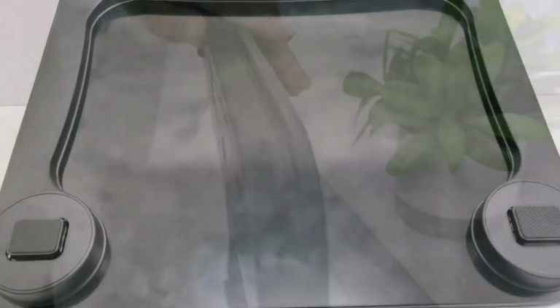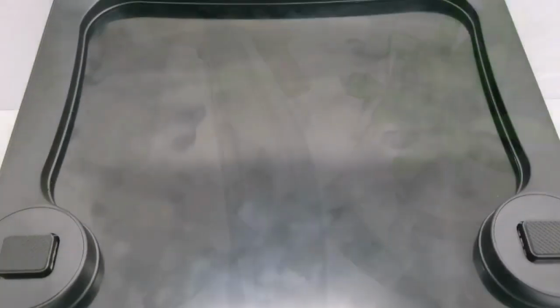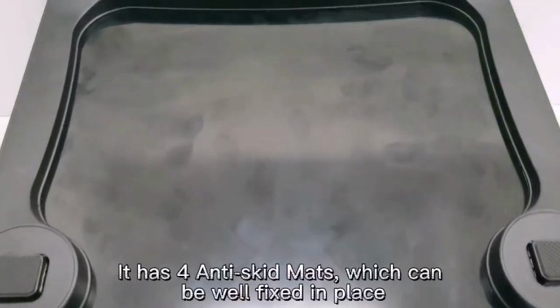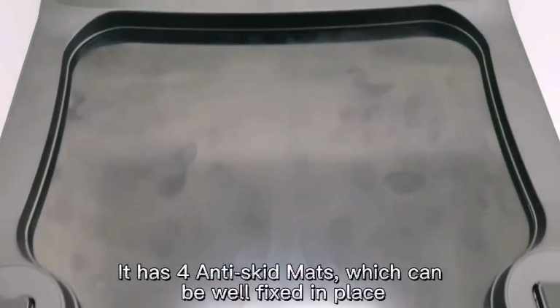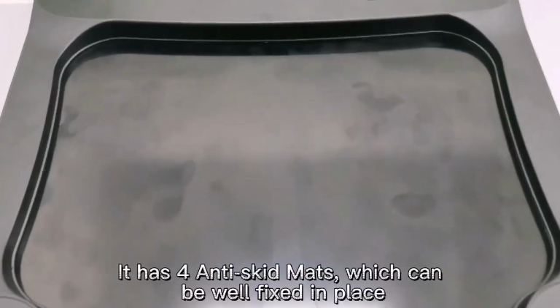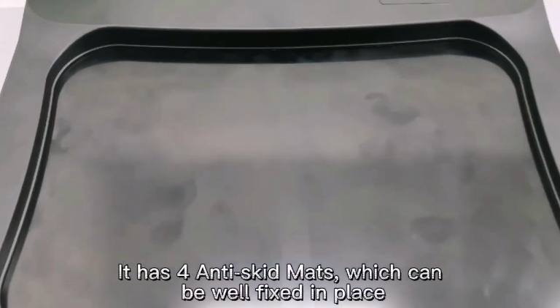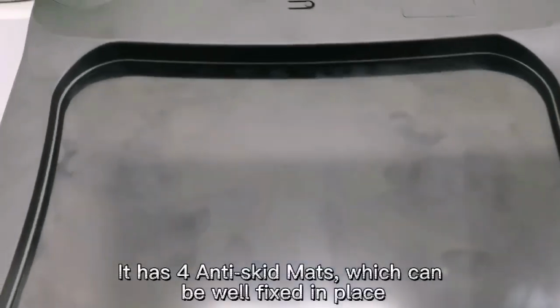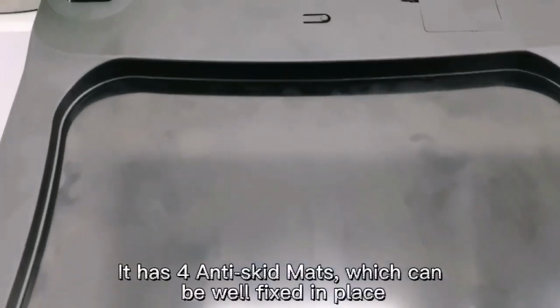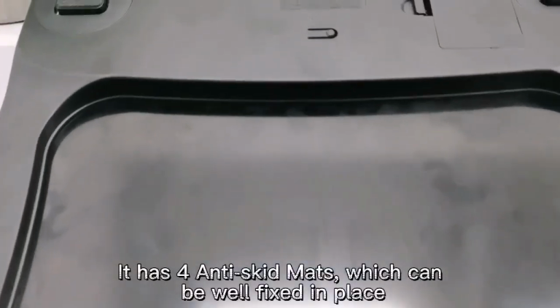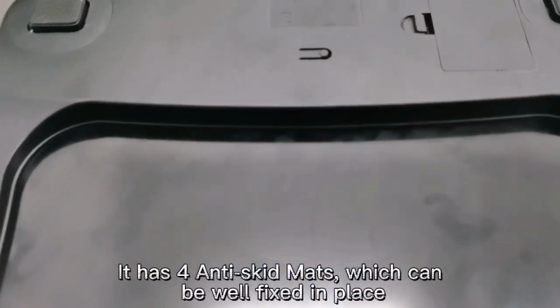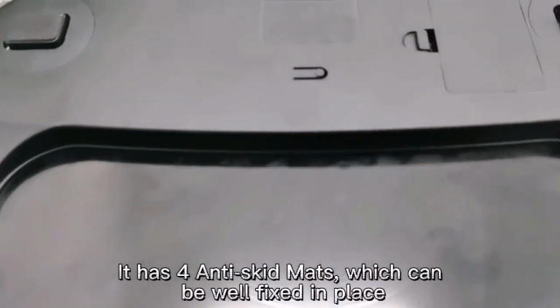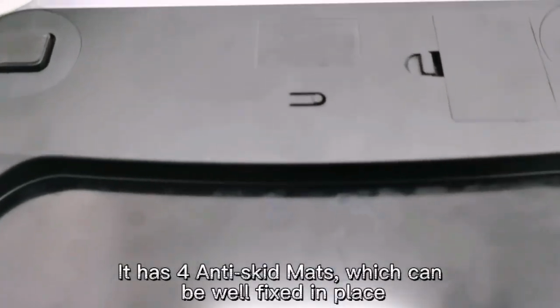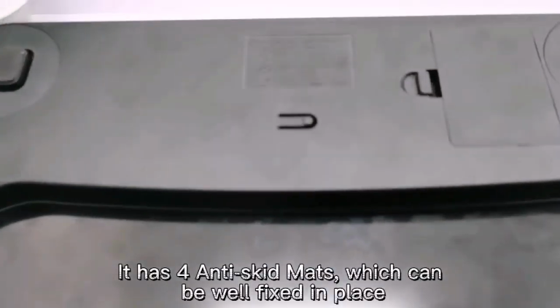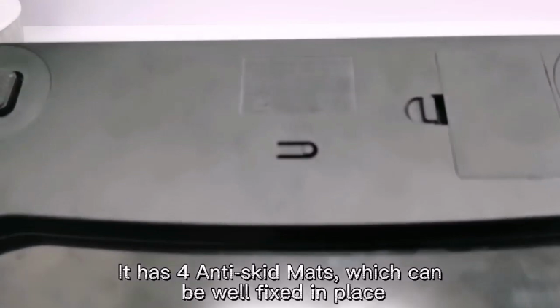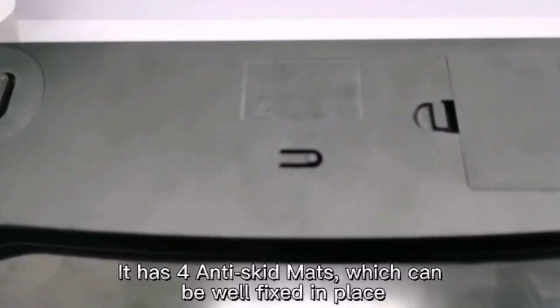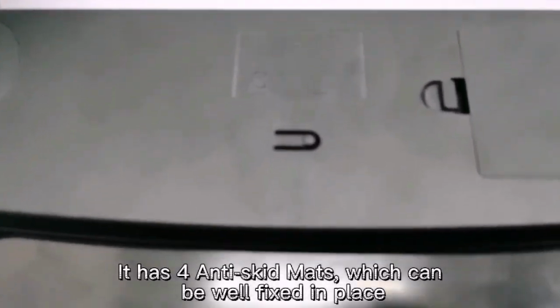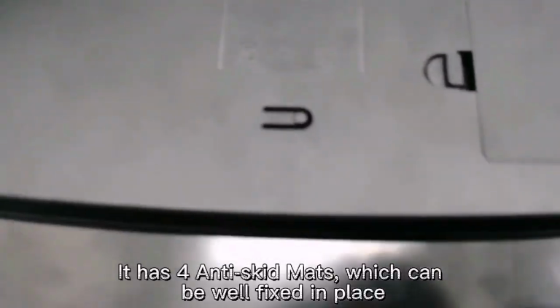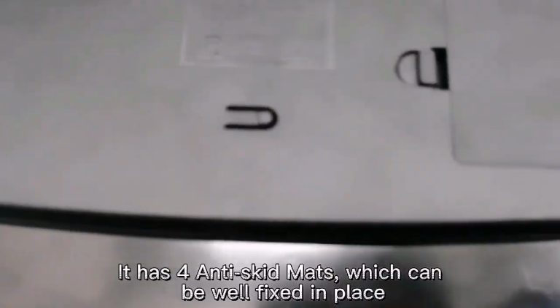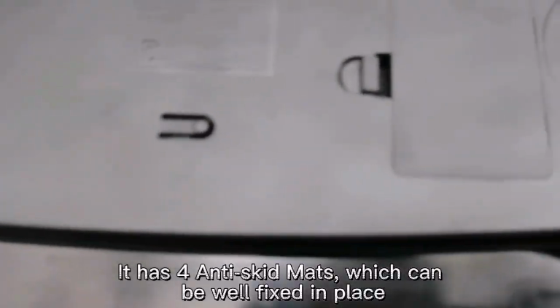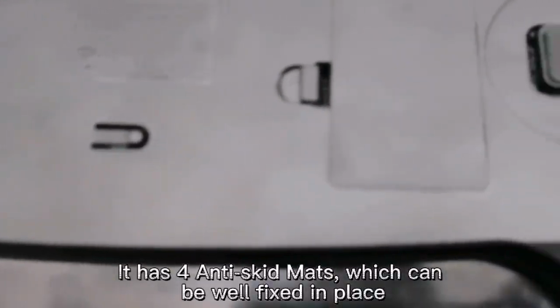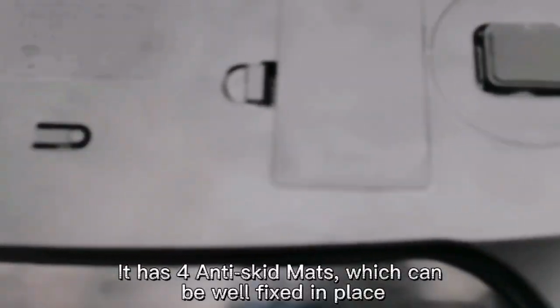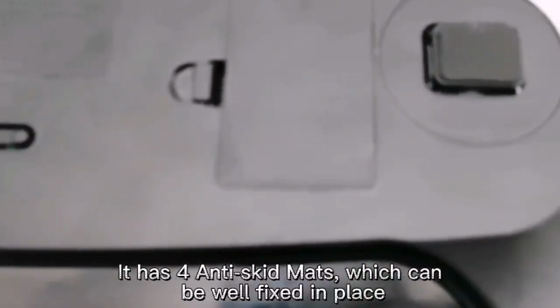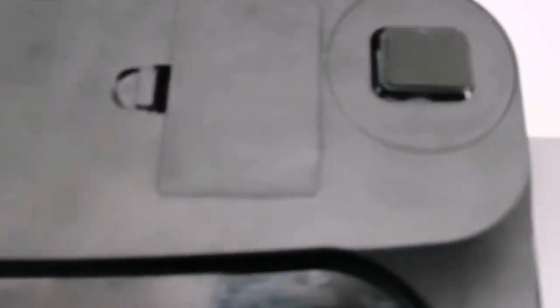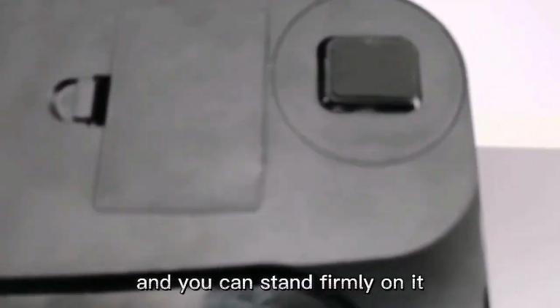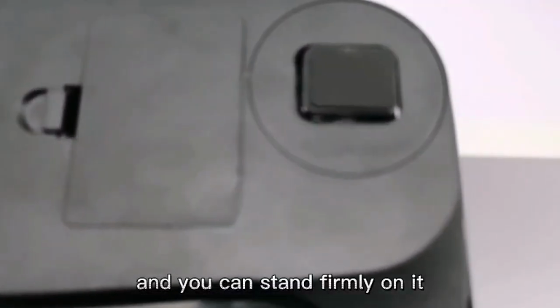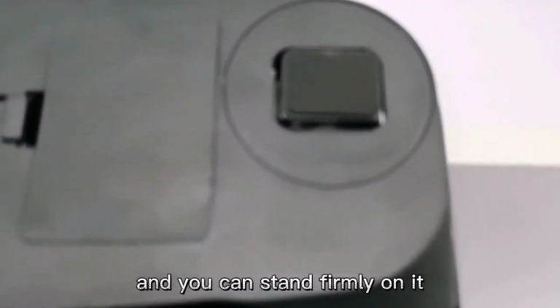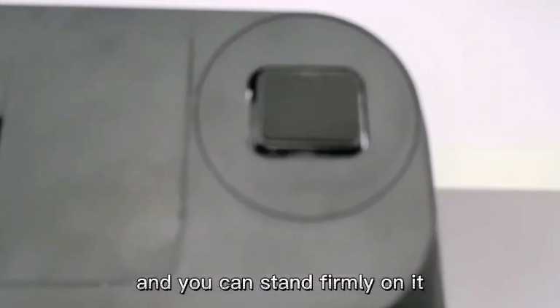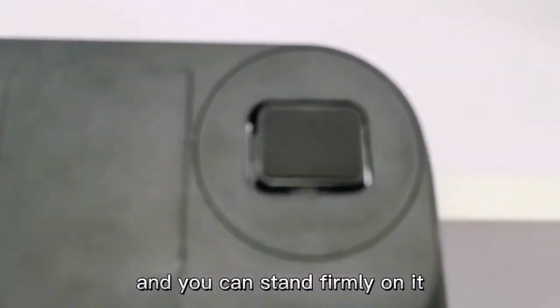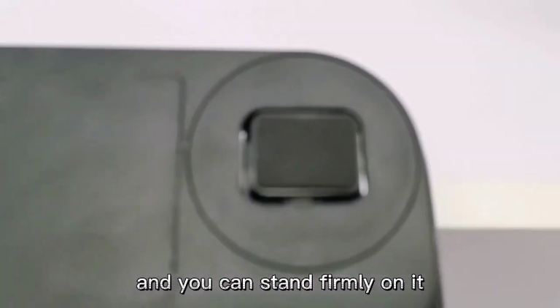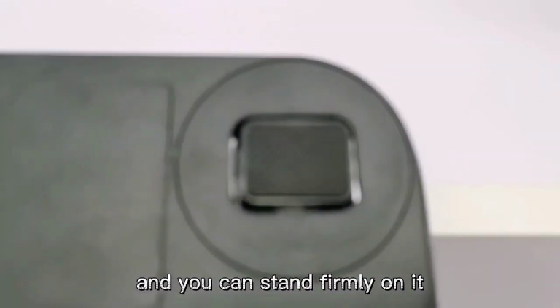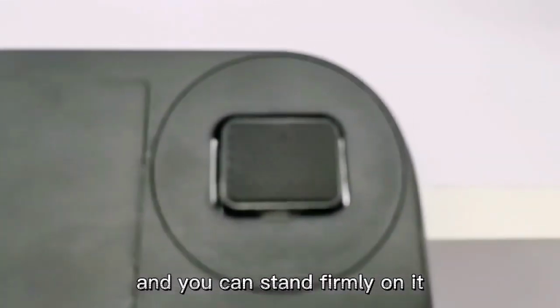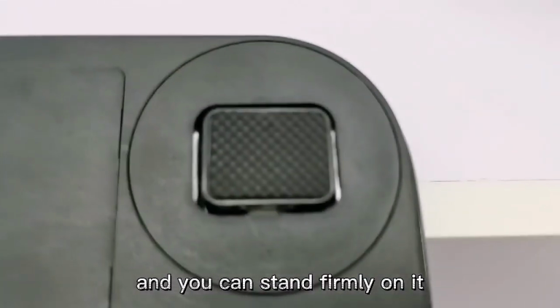It has four anti-skid mats, which can keep it well fixed in place, so you can stand firmly on it.